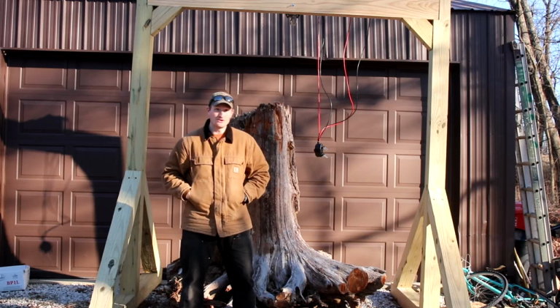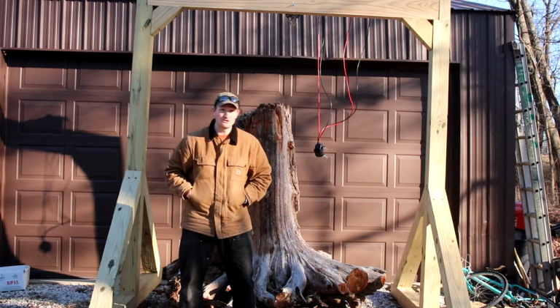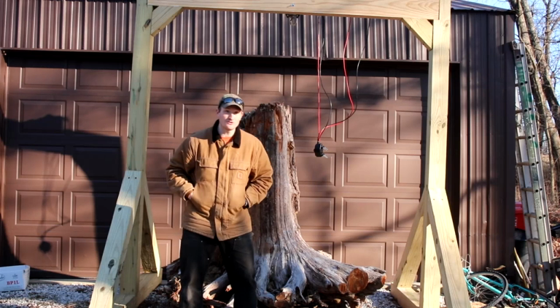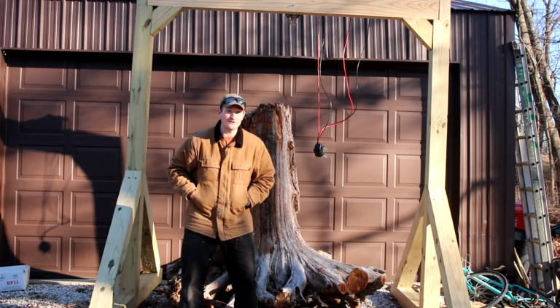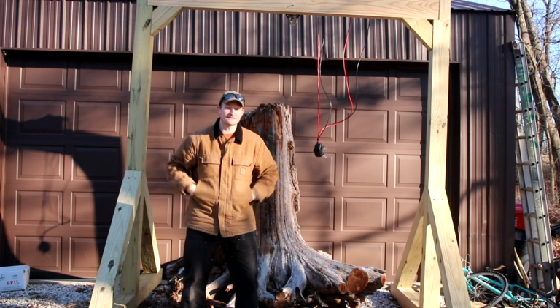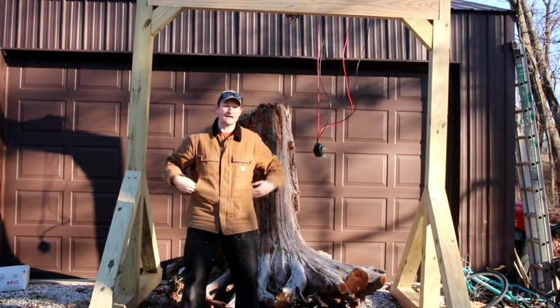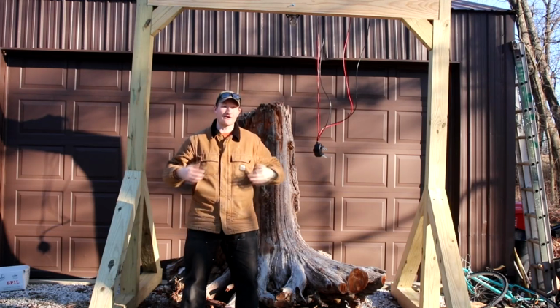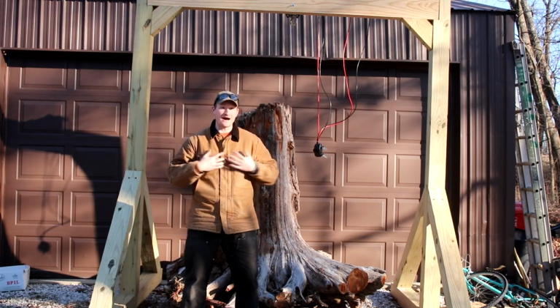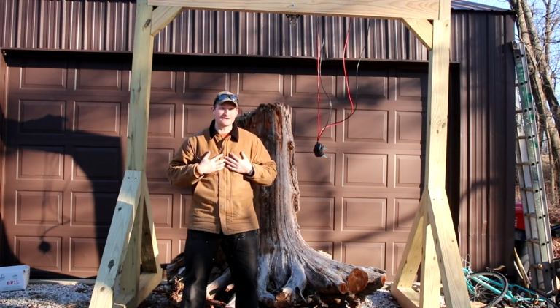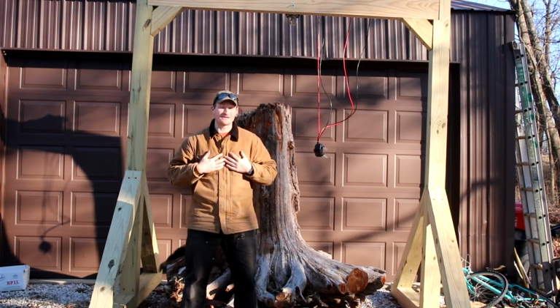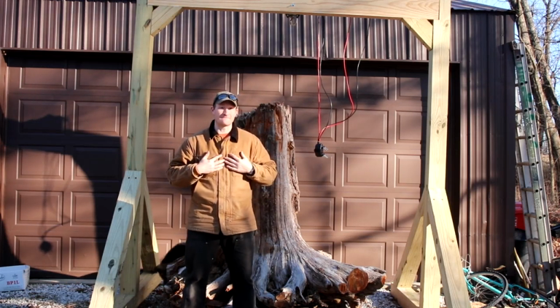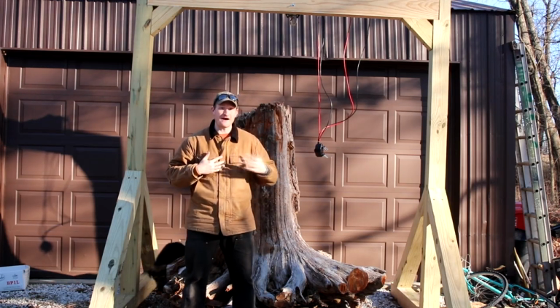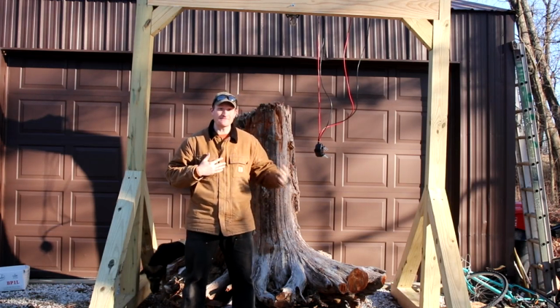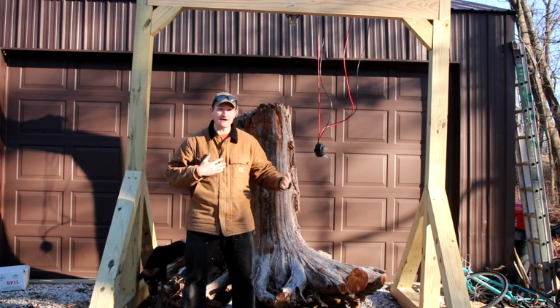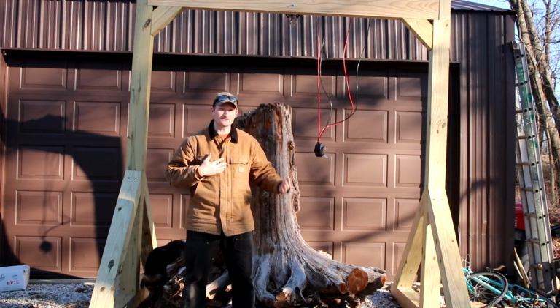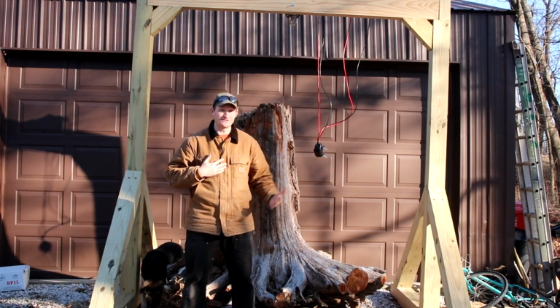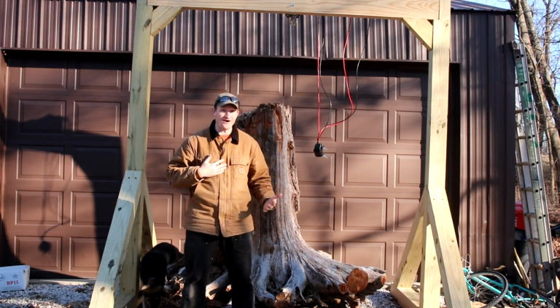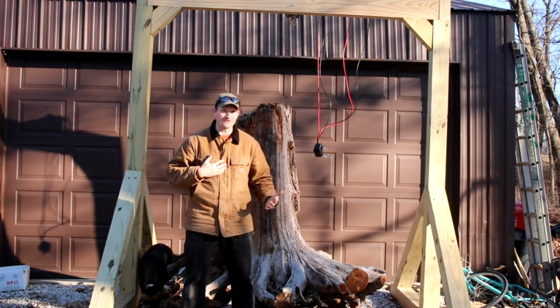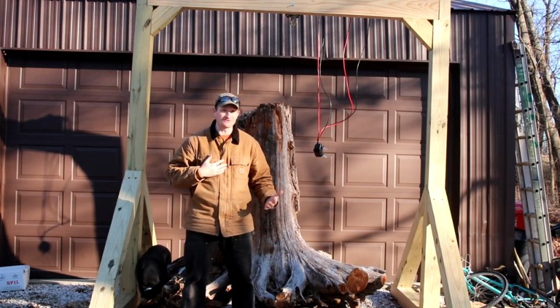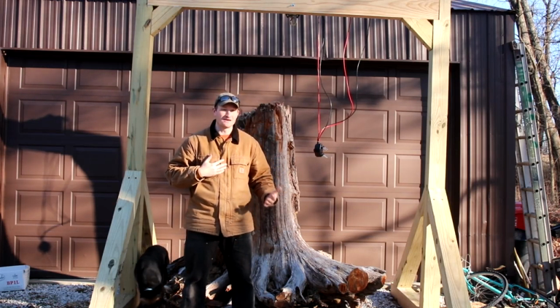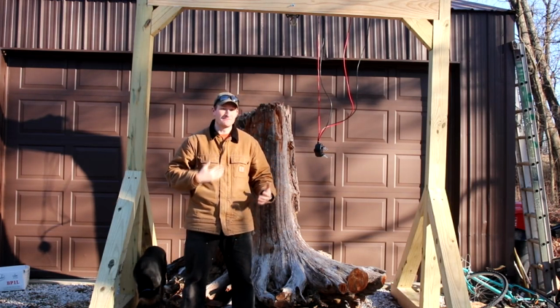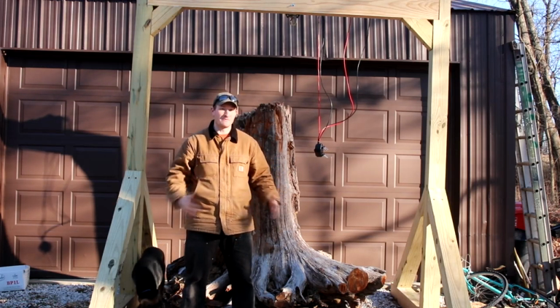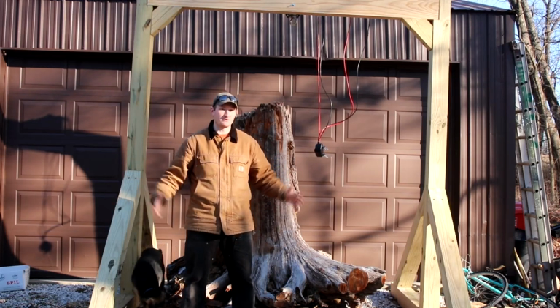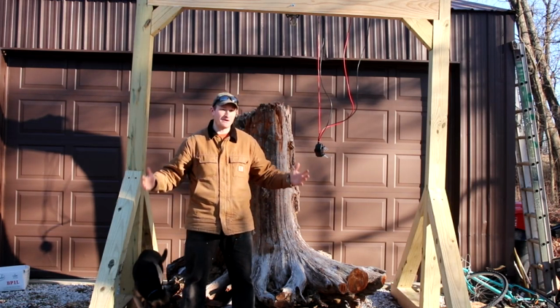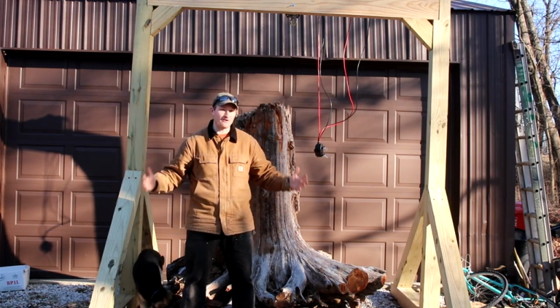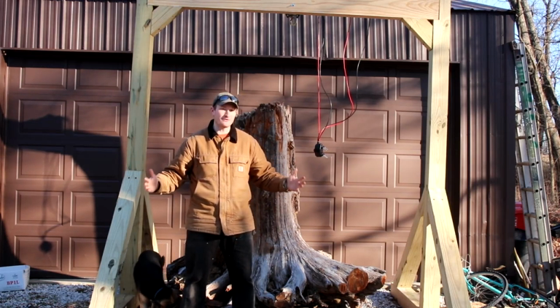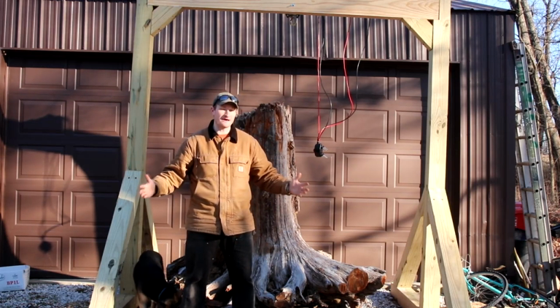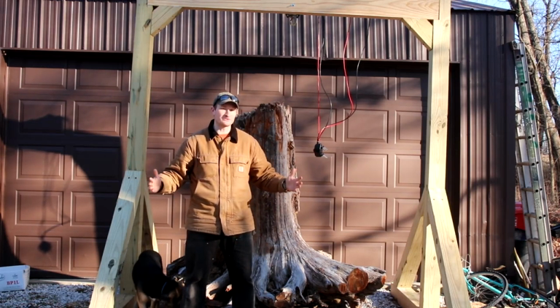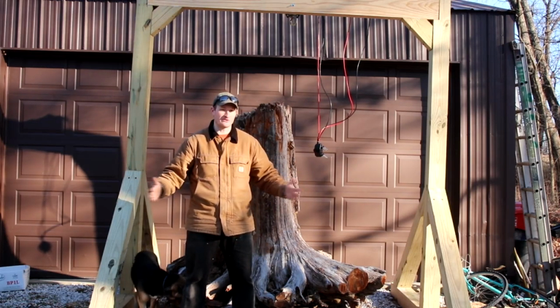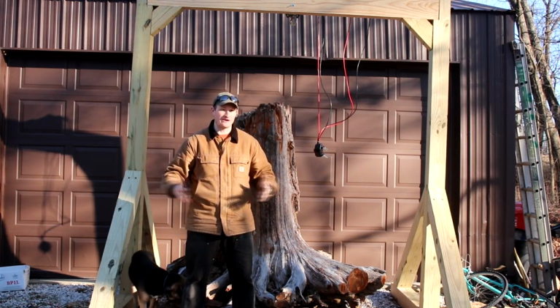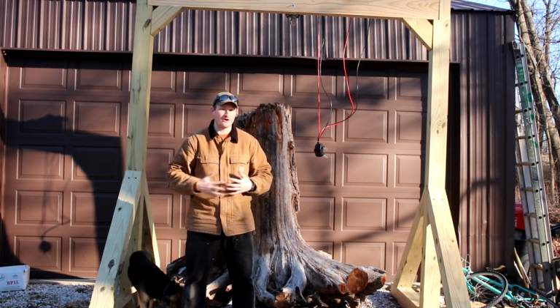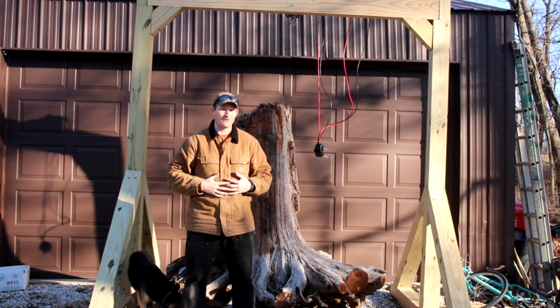Do you want to see how I save $5,000 by building my own gantry crane at home?